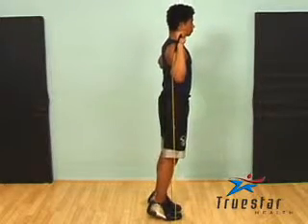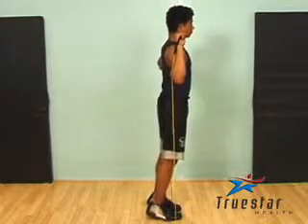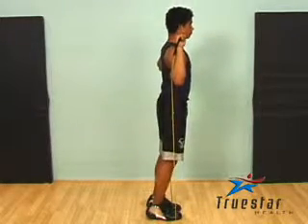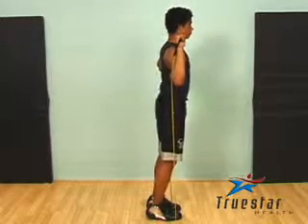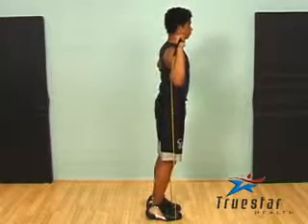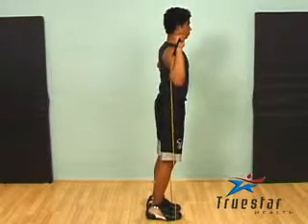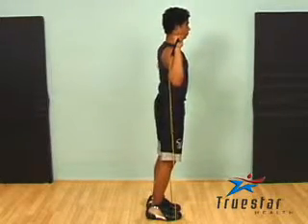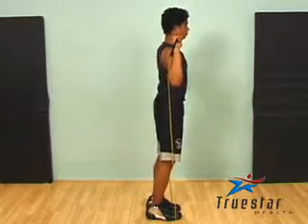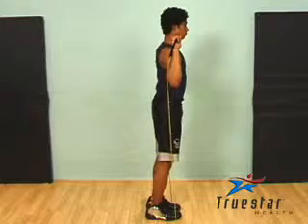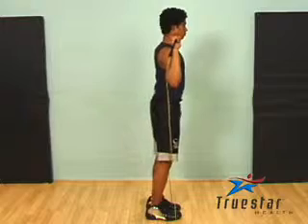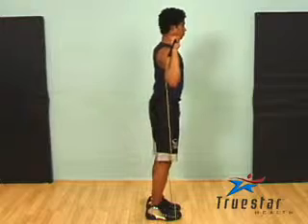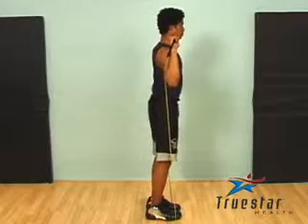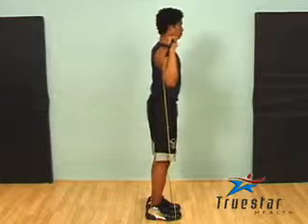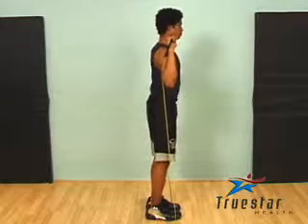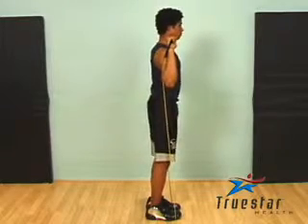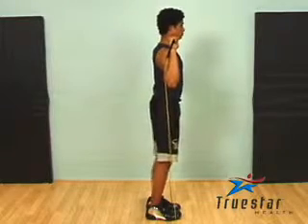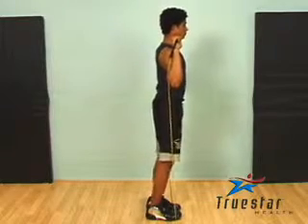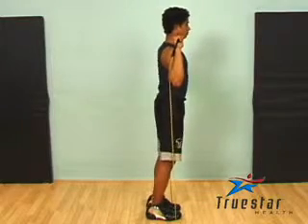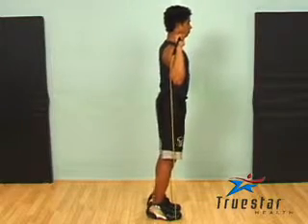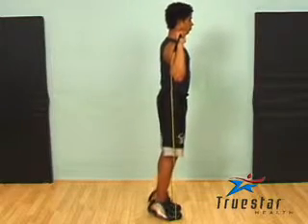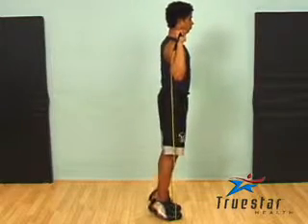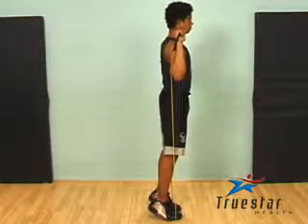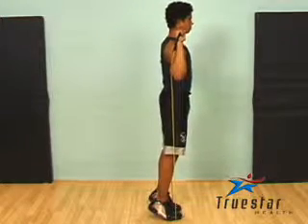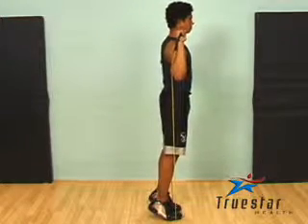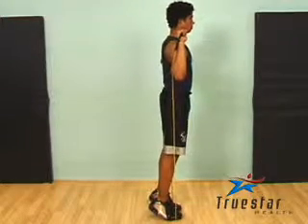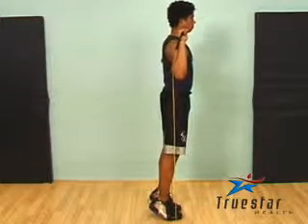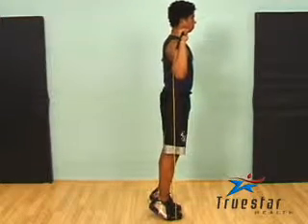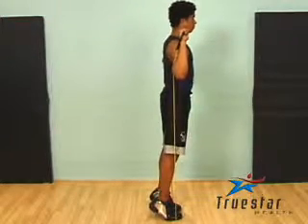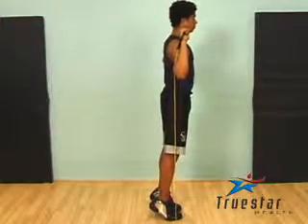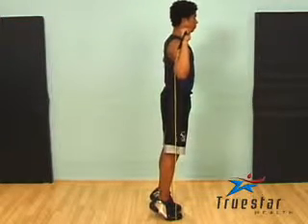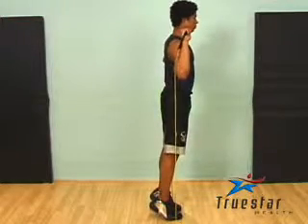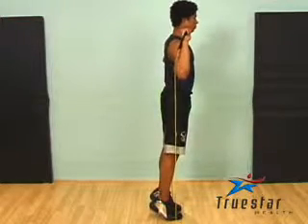Position your arms around shoulder level. Go all the way up on your toes, as high as possible, hold it, and straight back down.